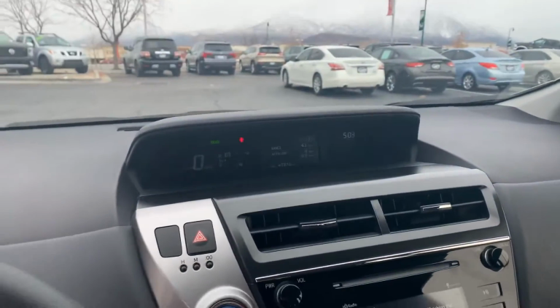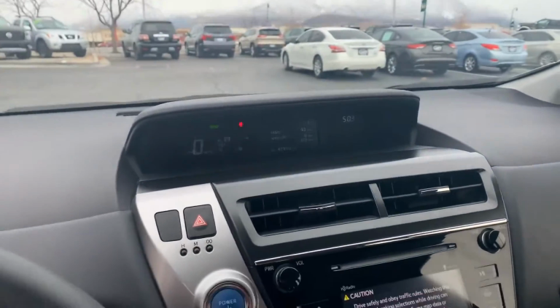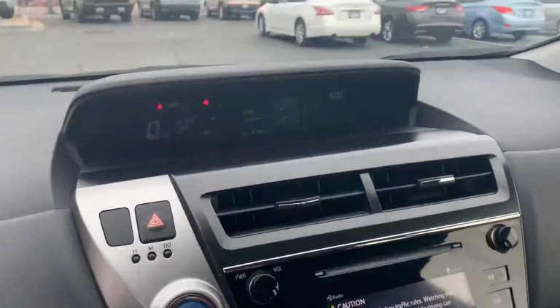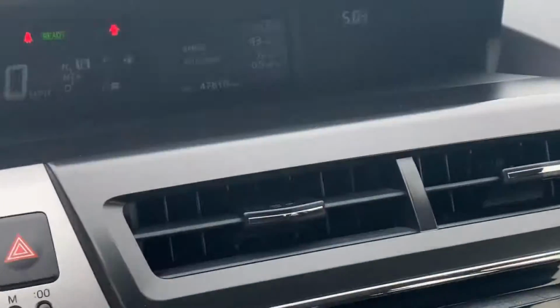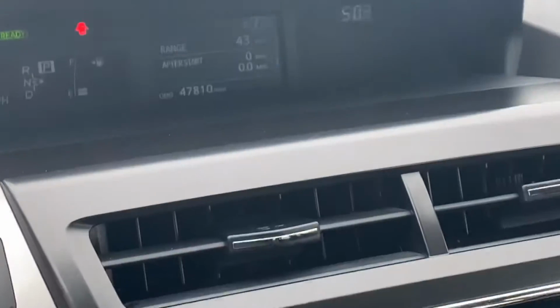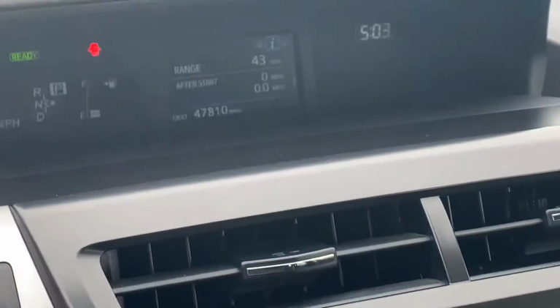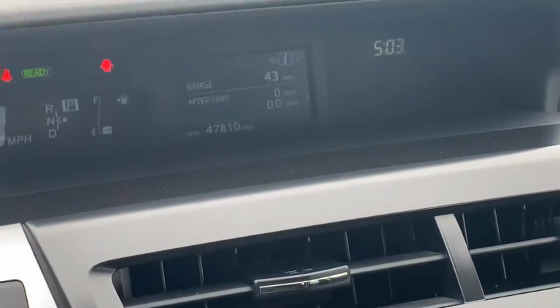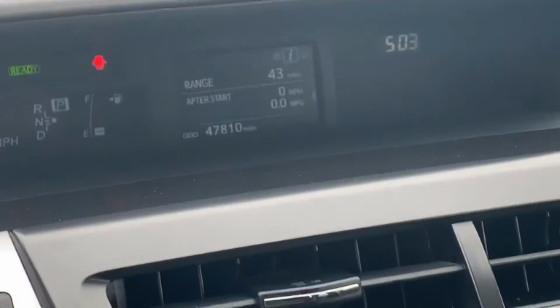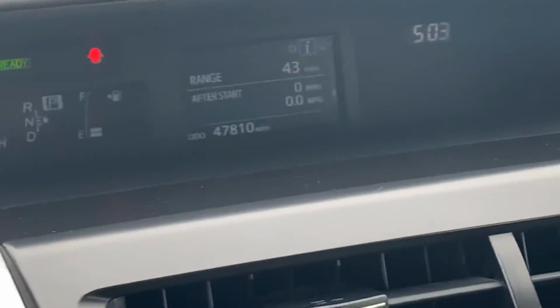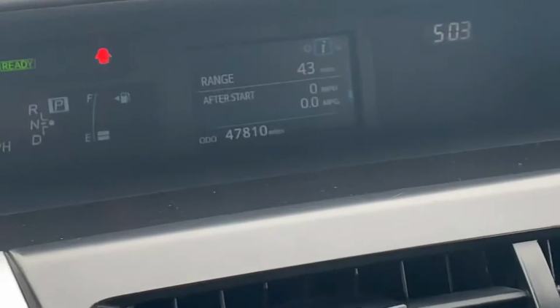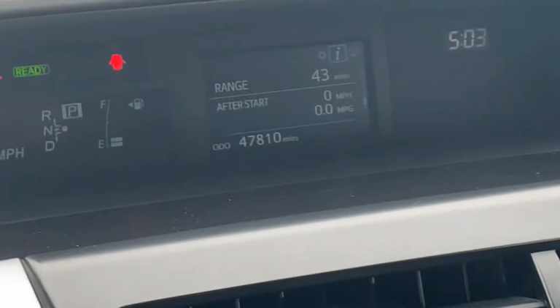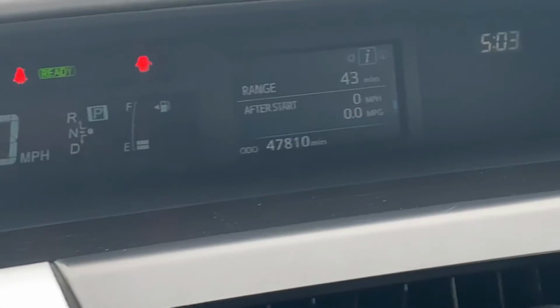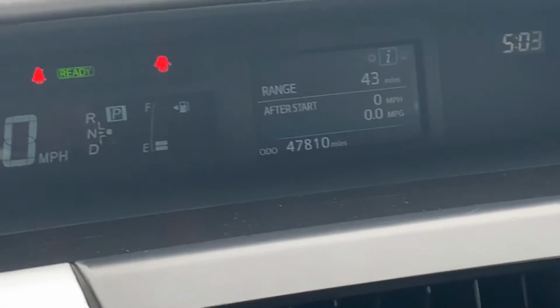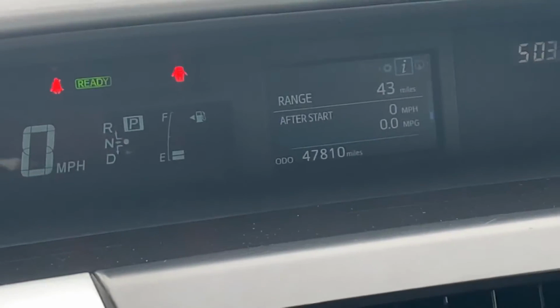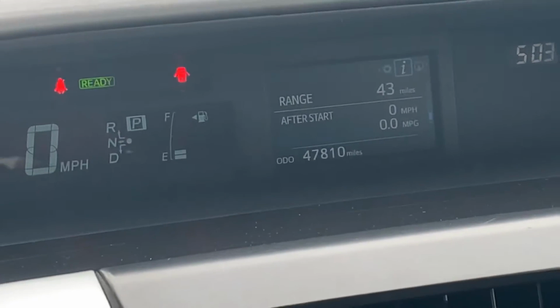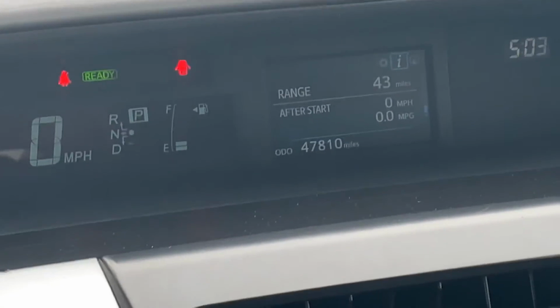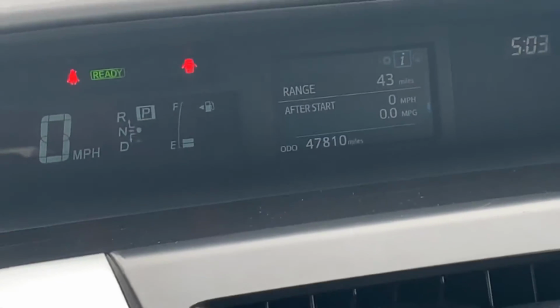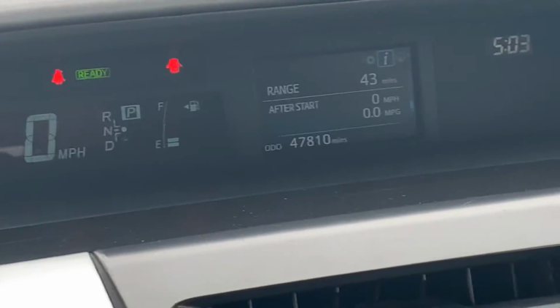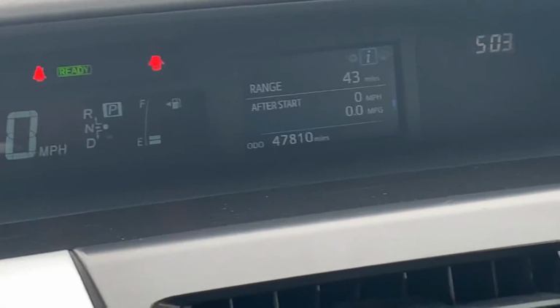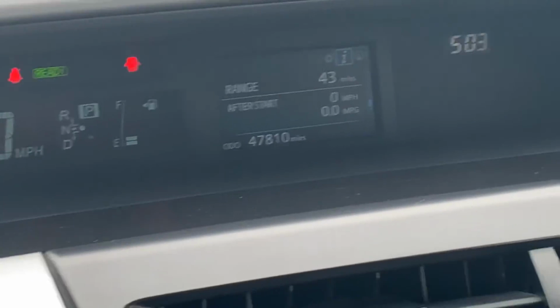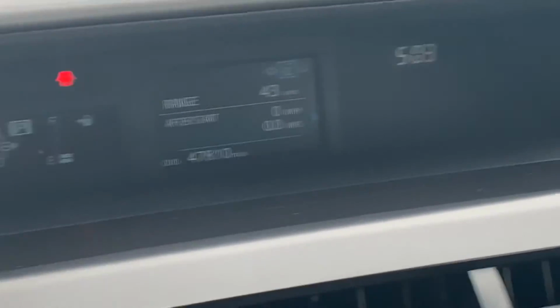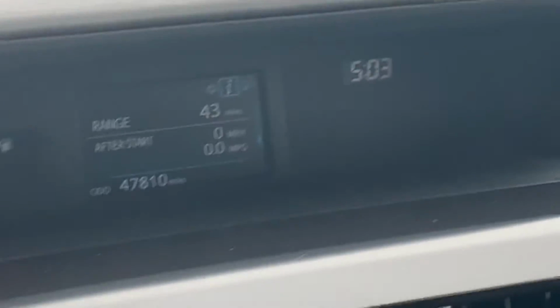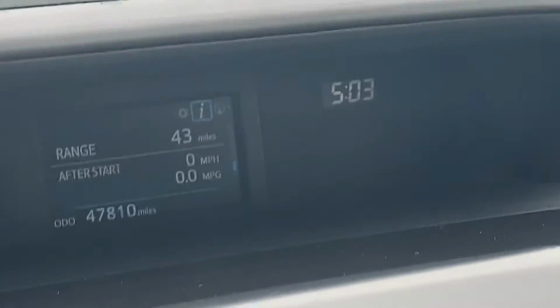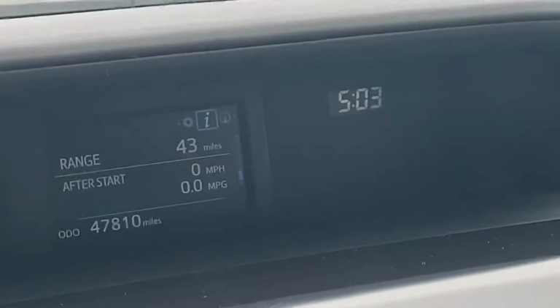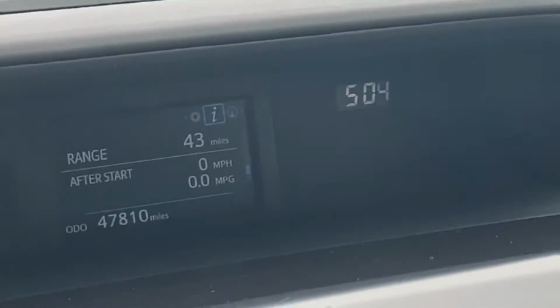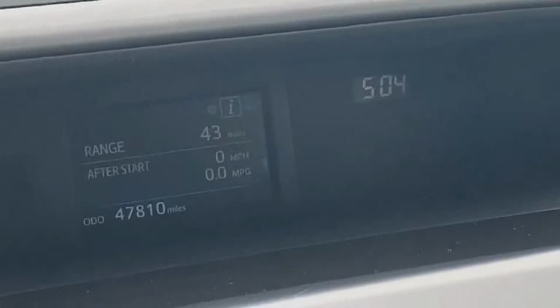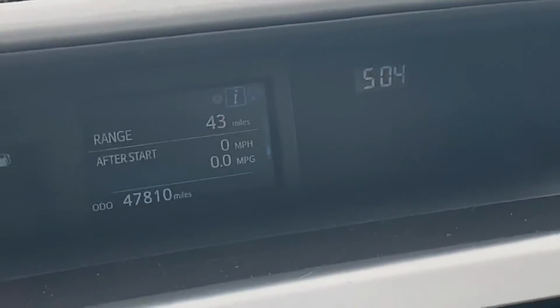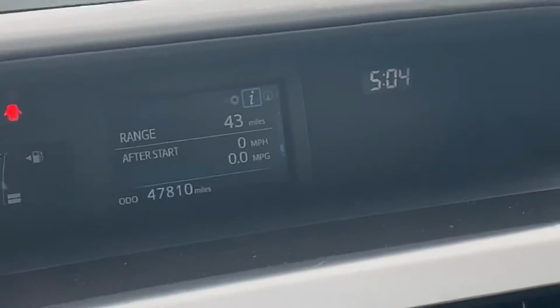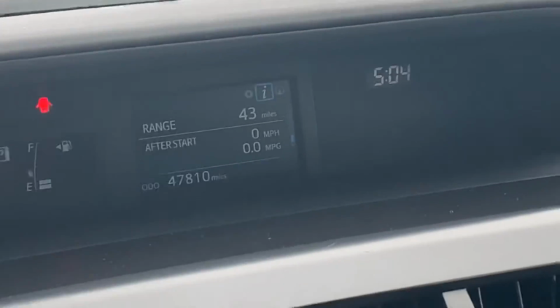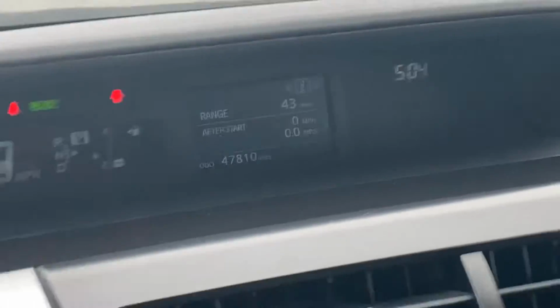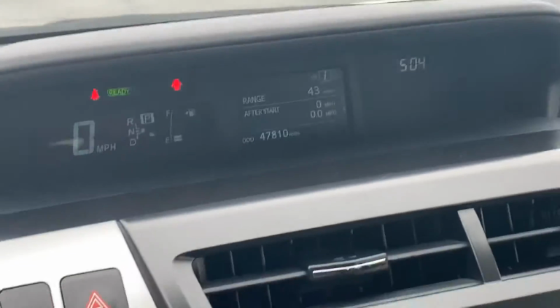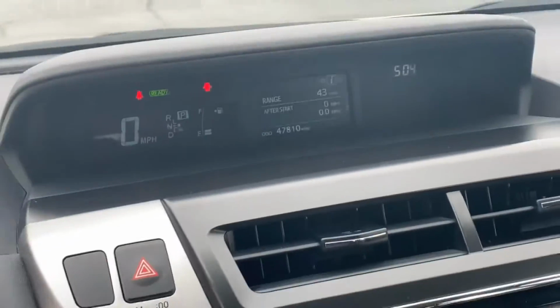Look at the miles right there — super low. You get 43 miles per gallon.